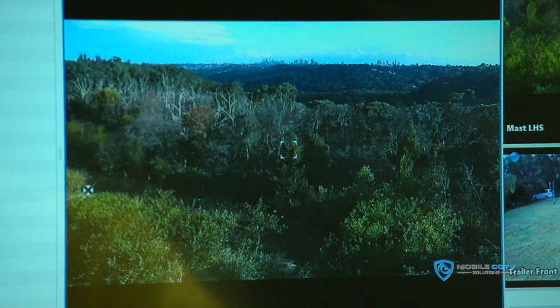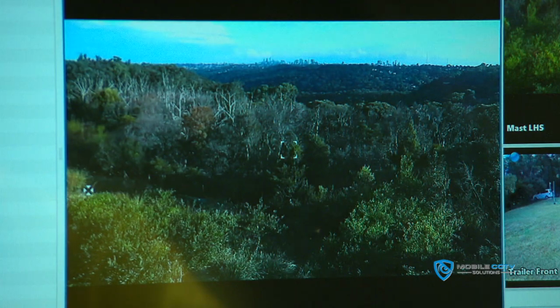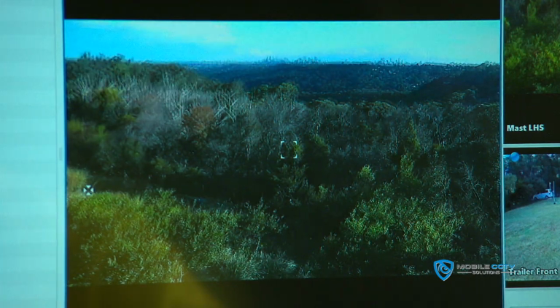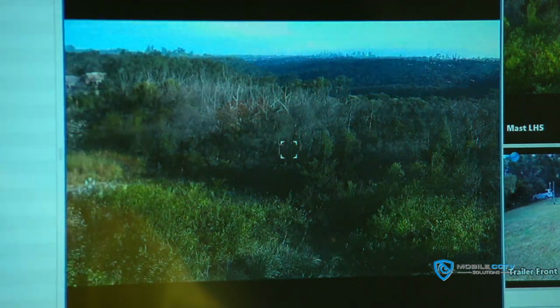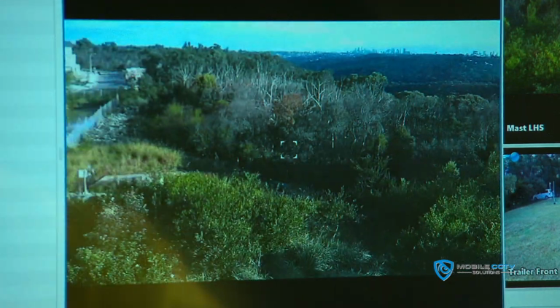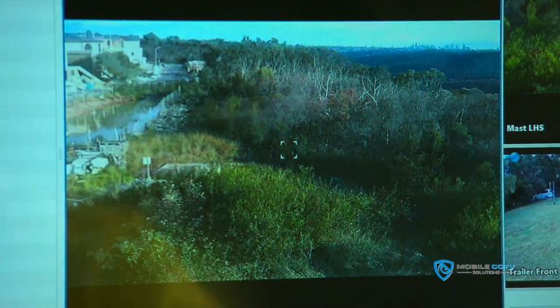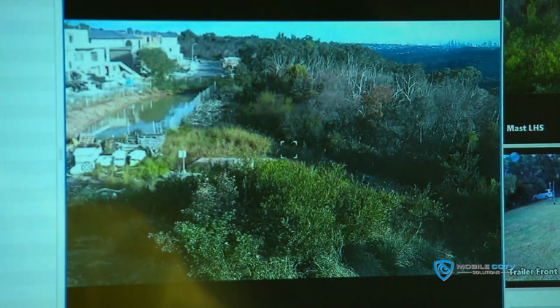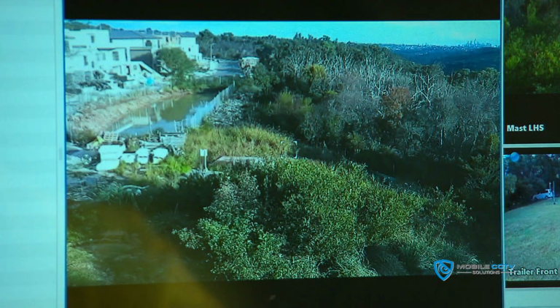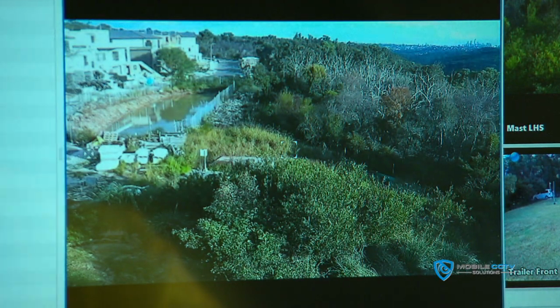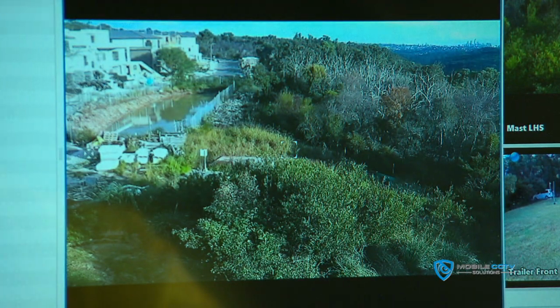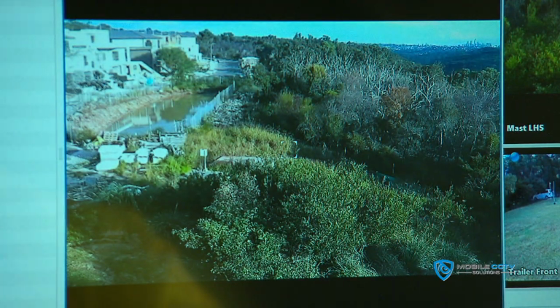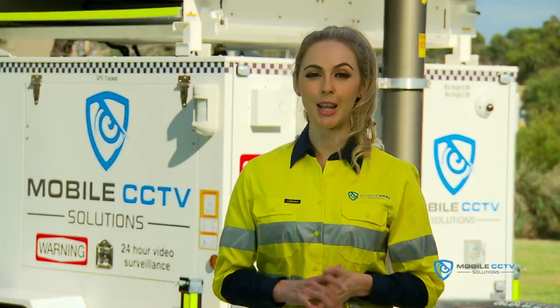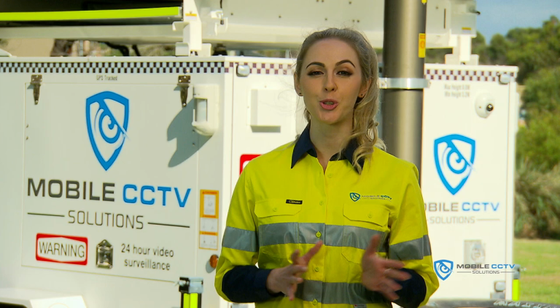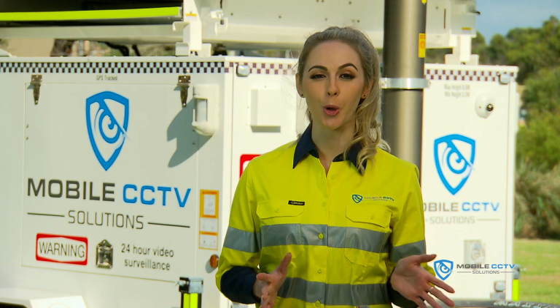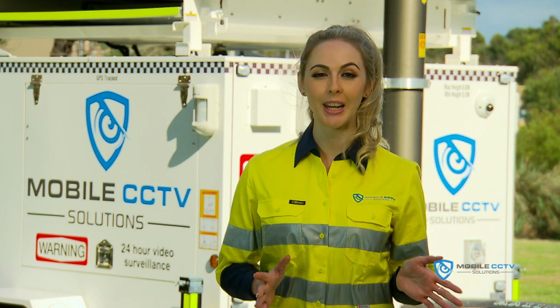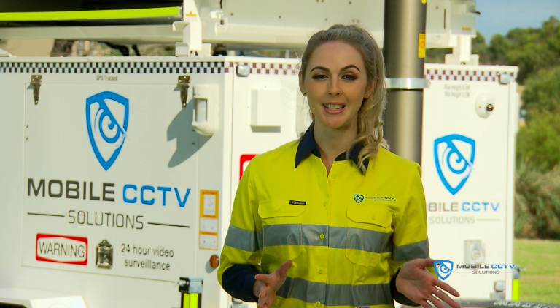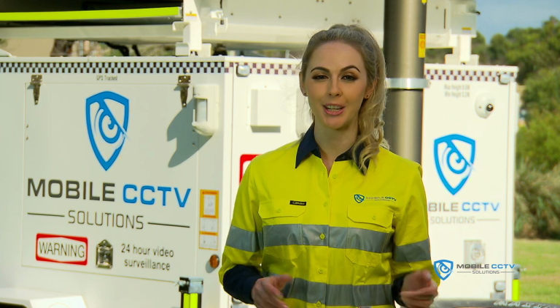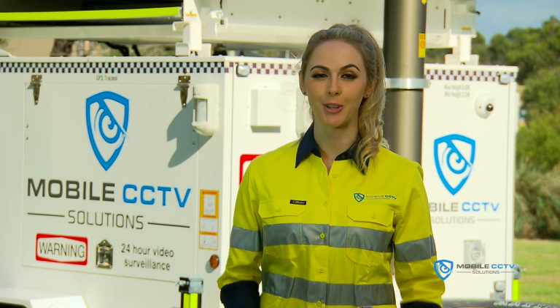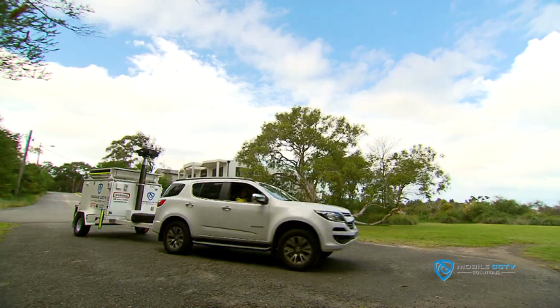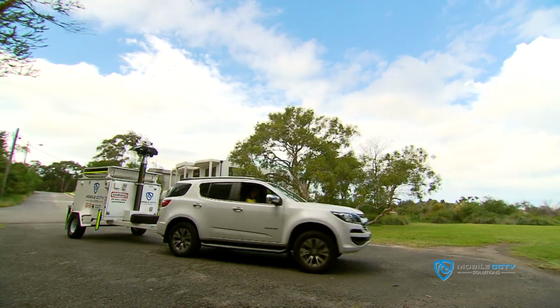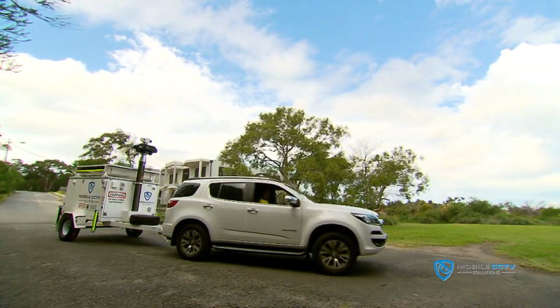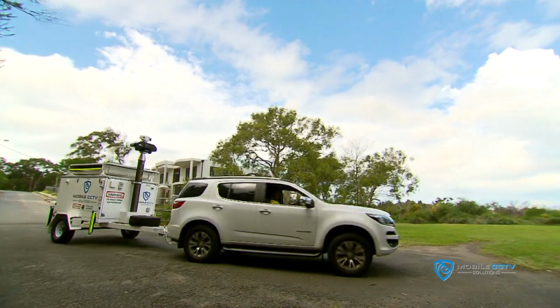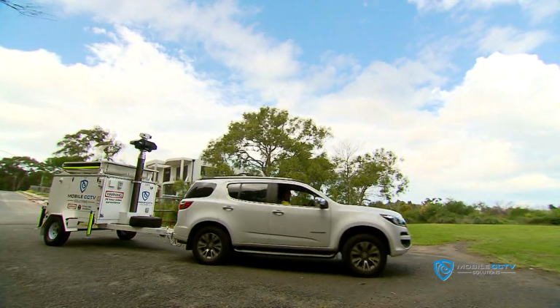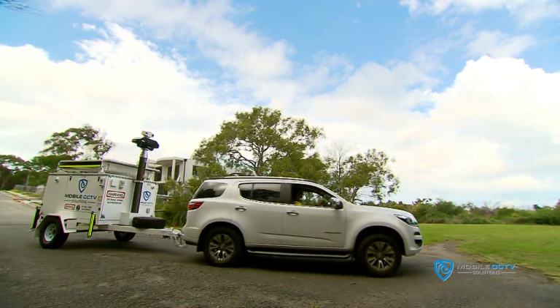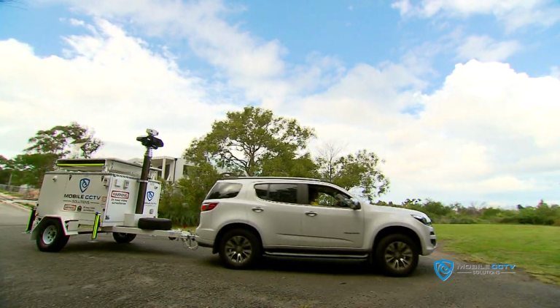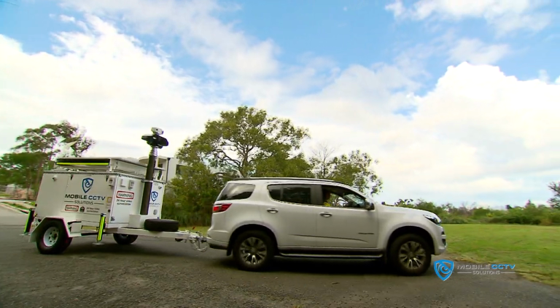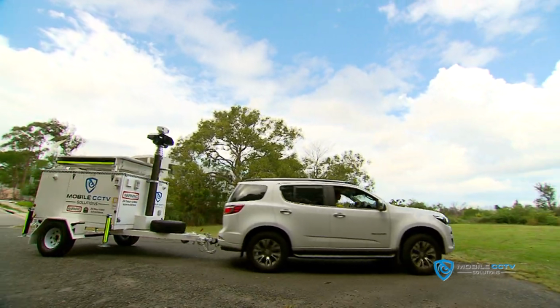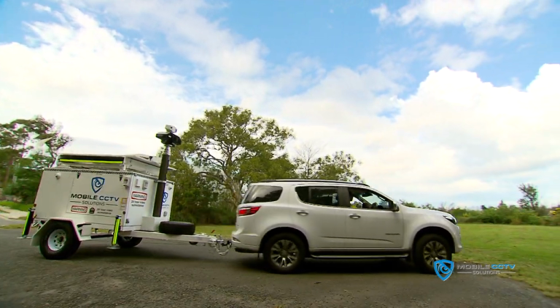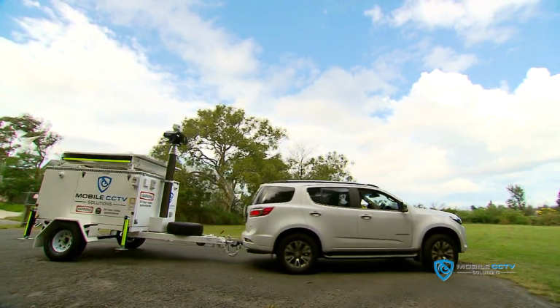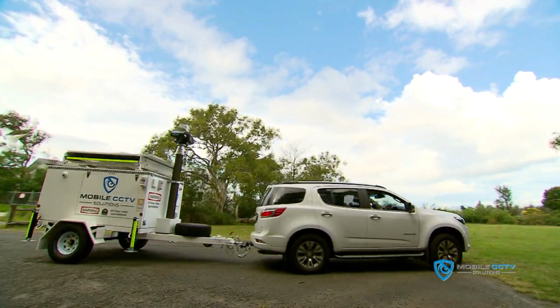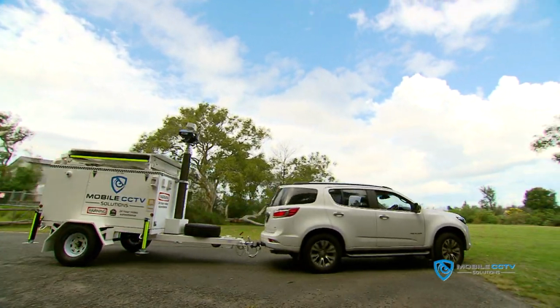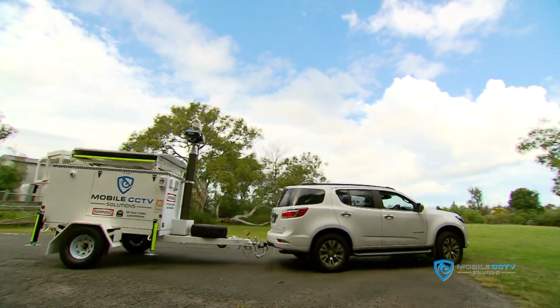Our mobile CCTV trailer is so easy to use — it only requires one person to set it up.